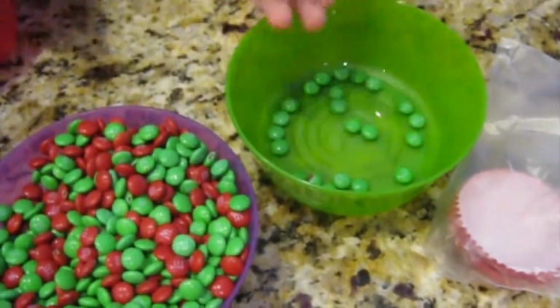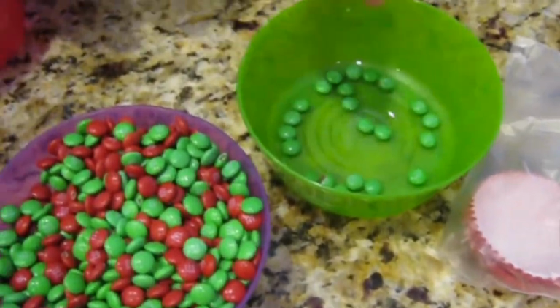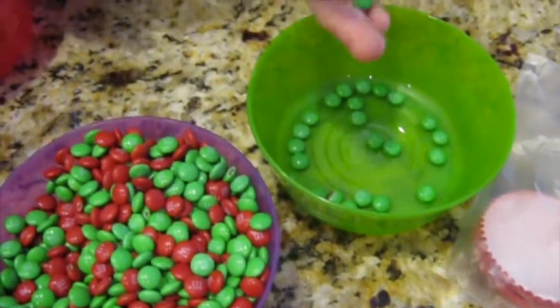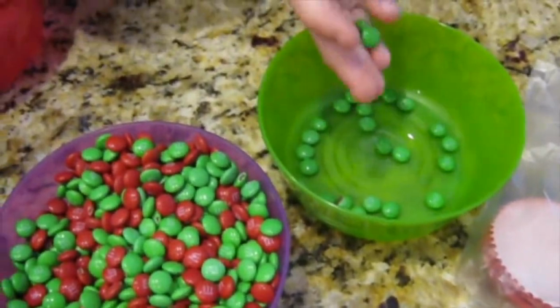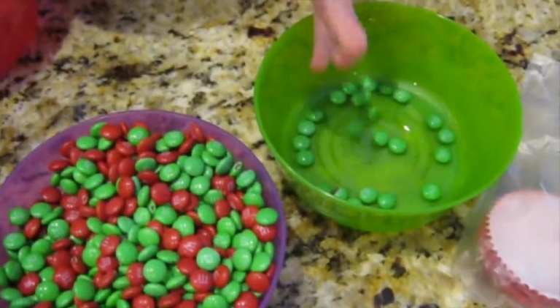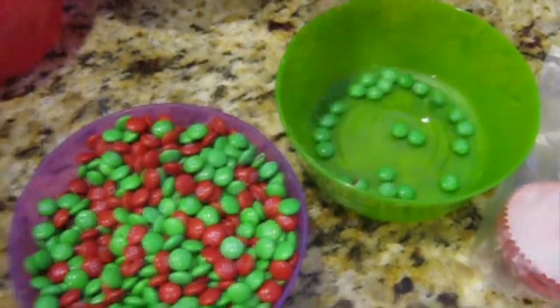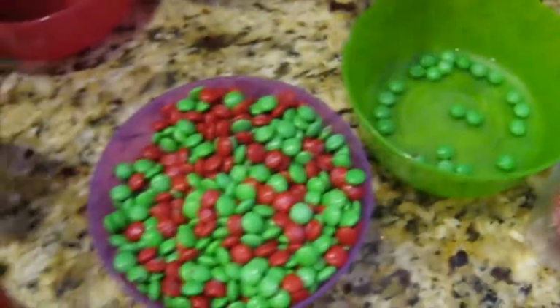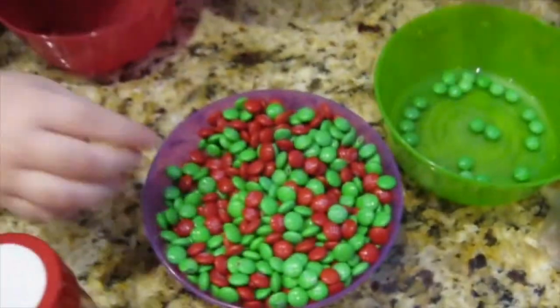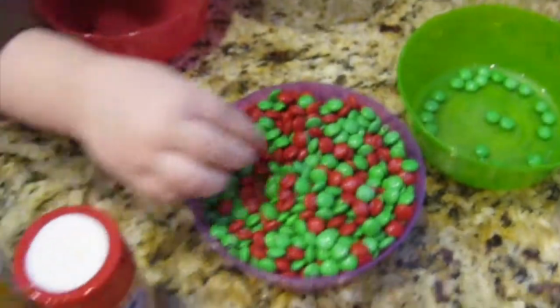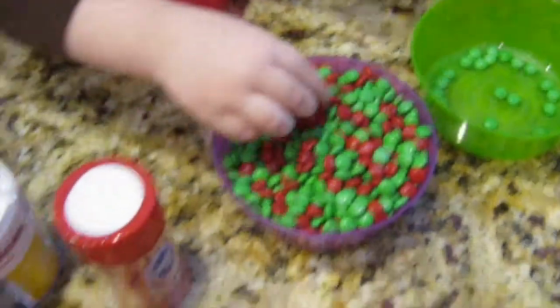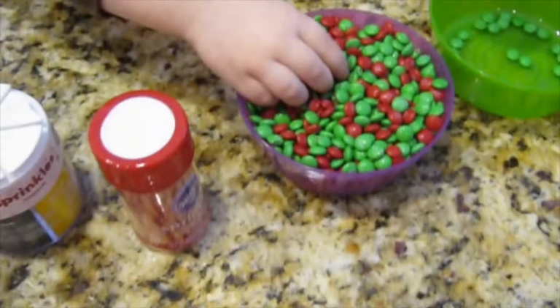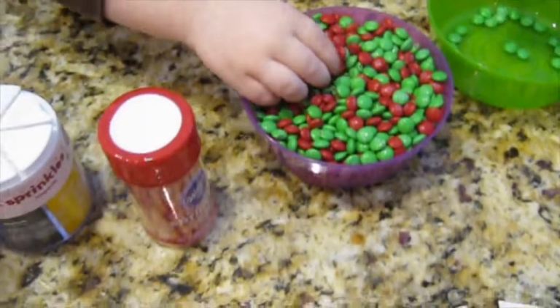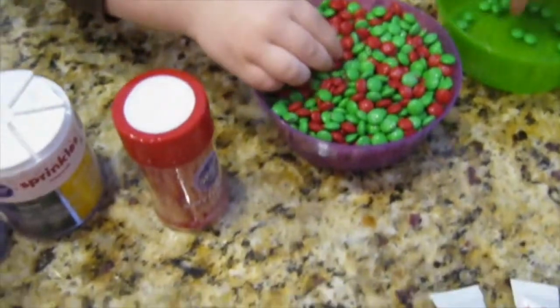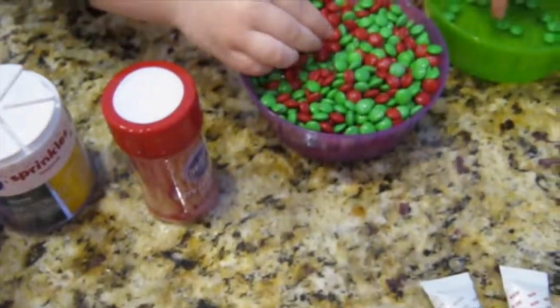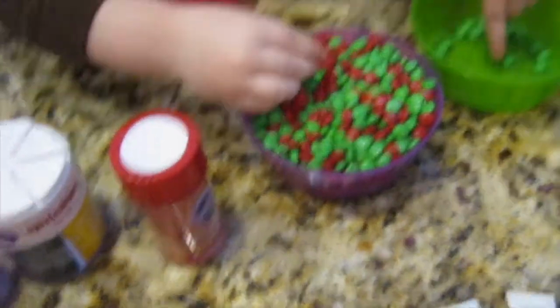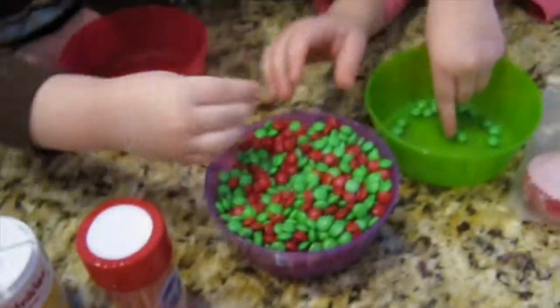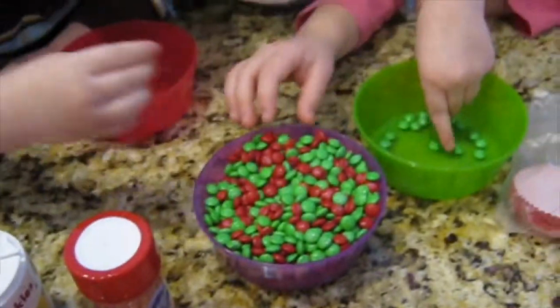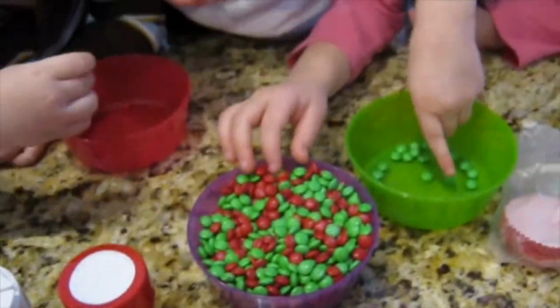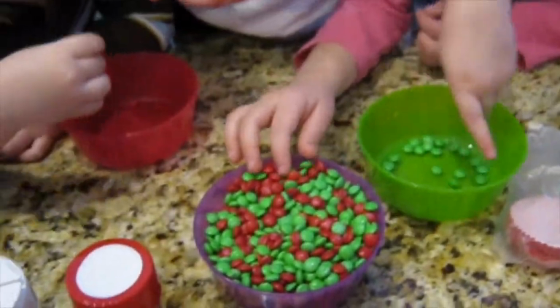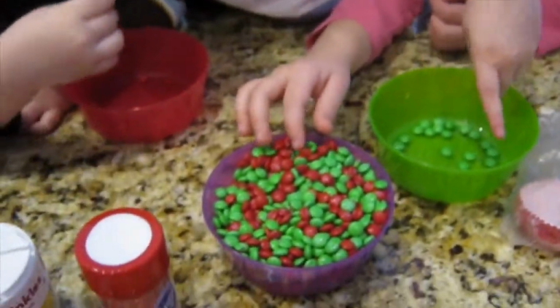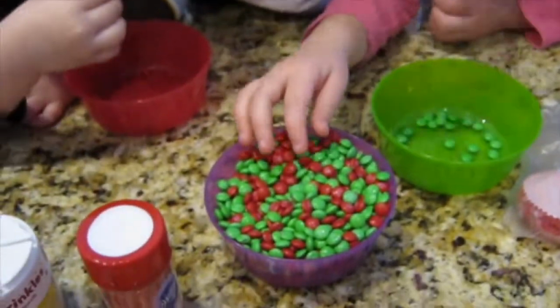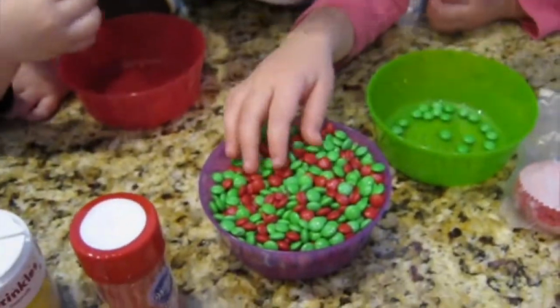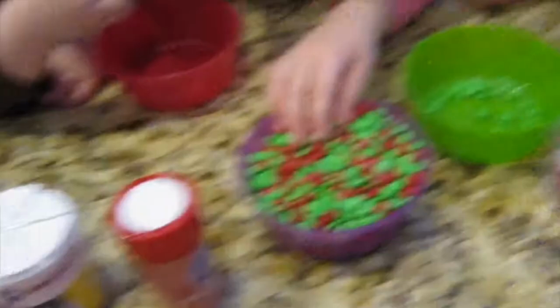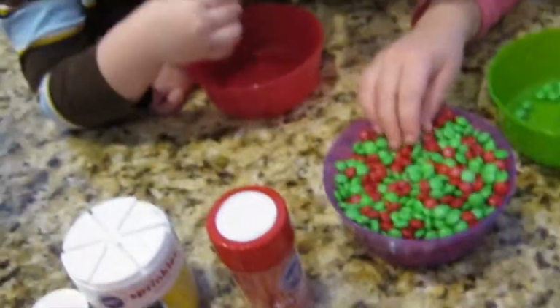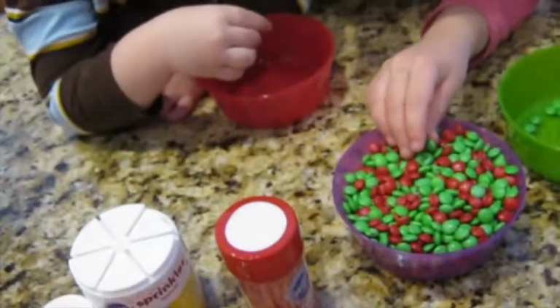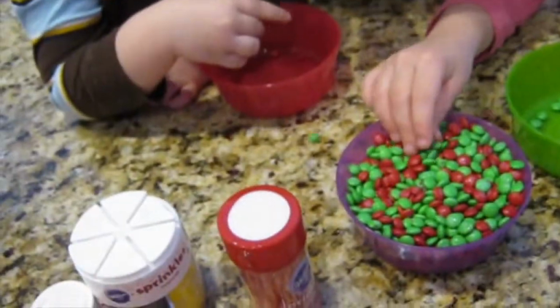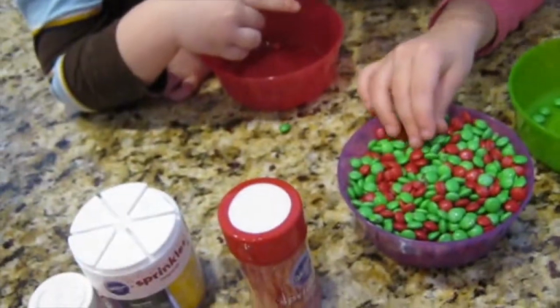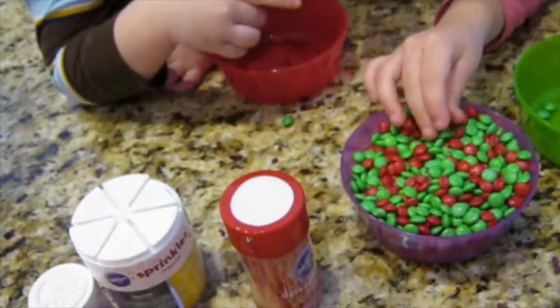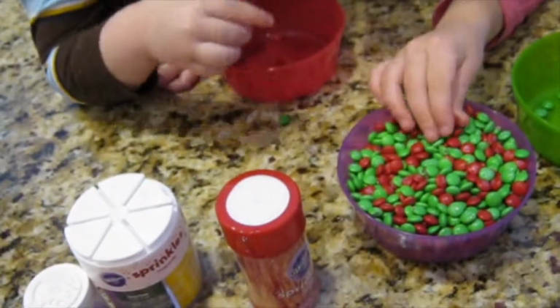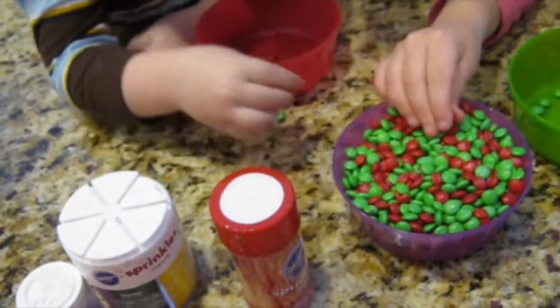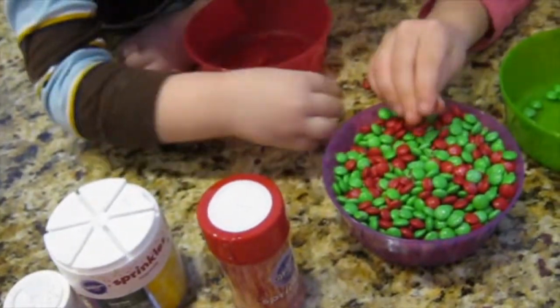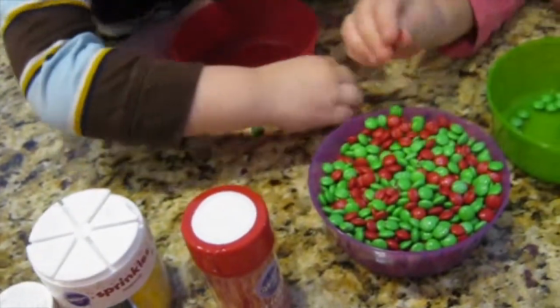Maybe there's more greens right now than reds. What do you guys think? Green, green — they're red. They're green.